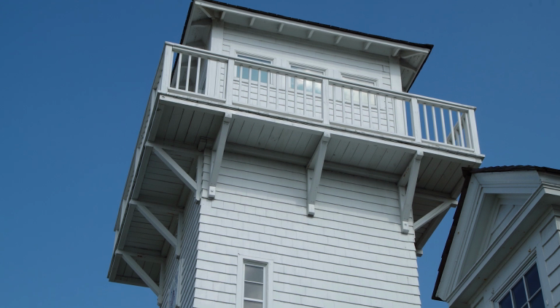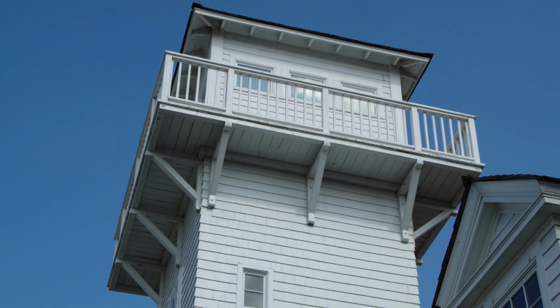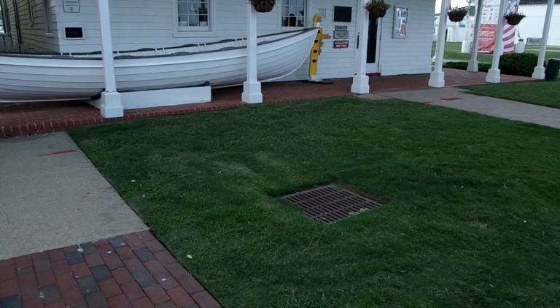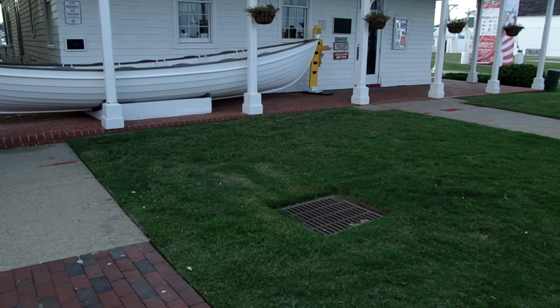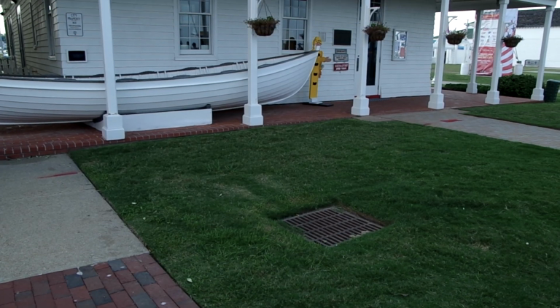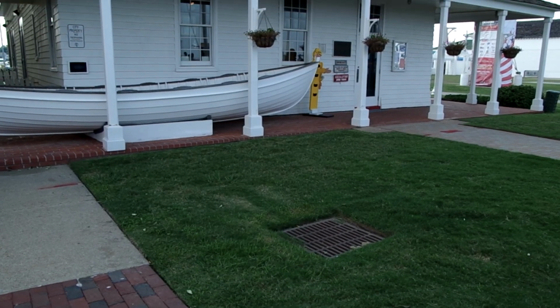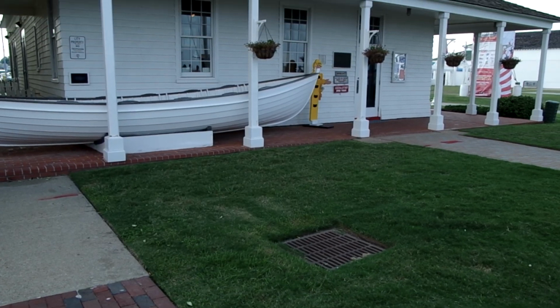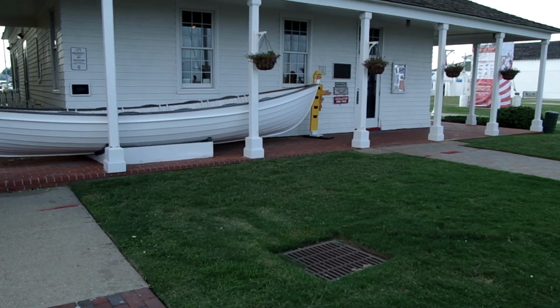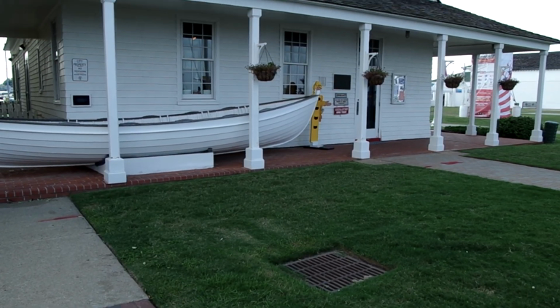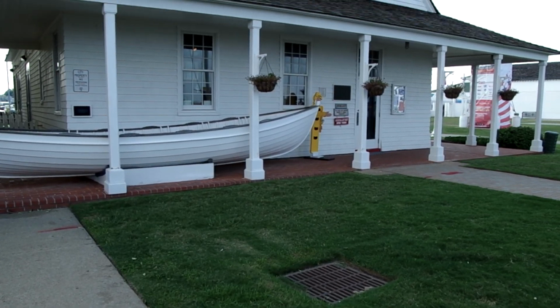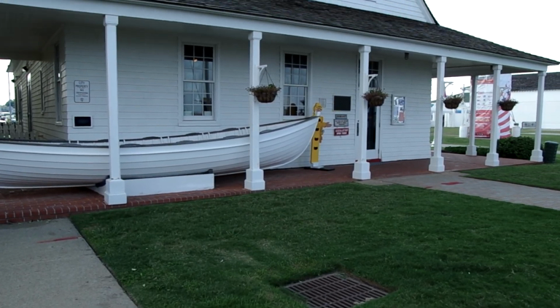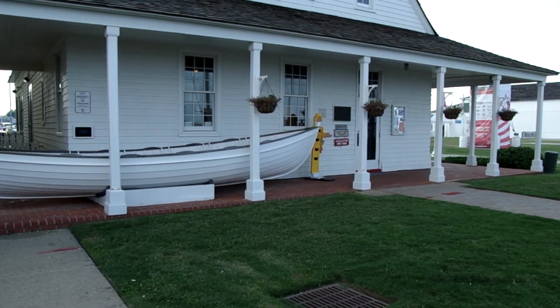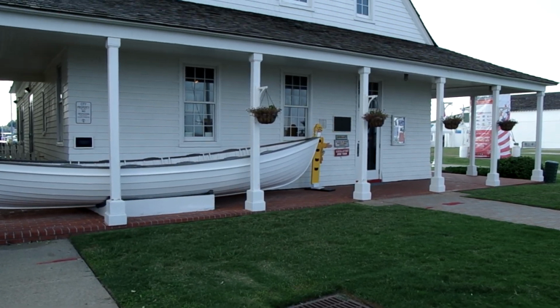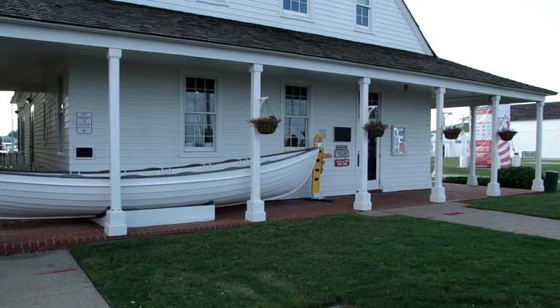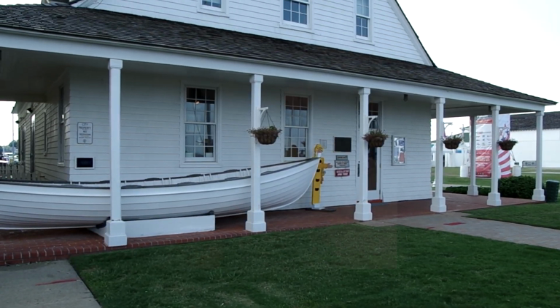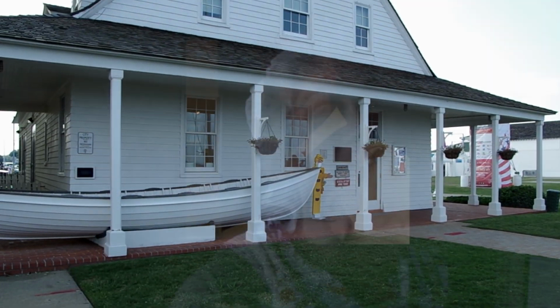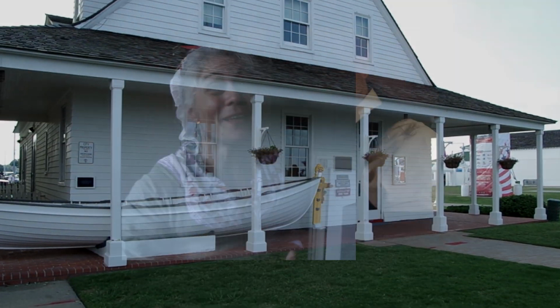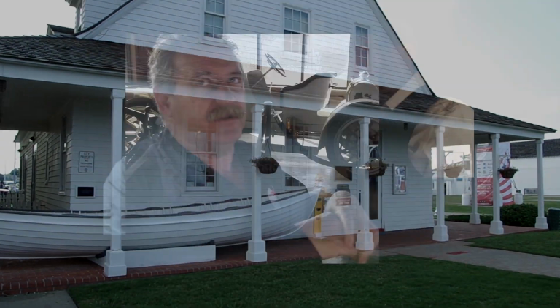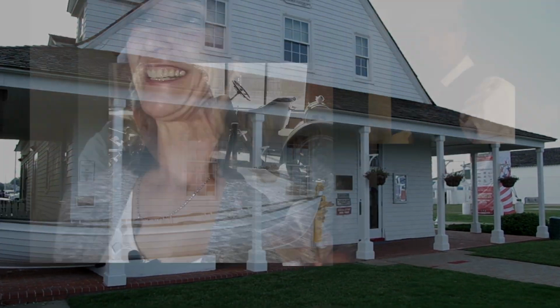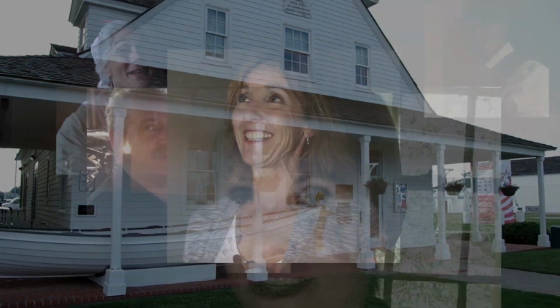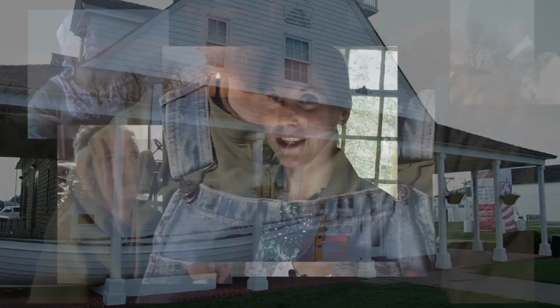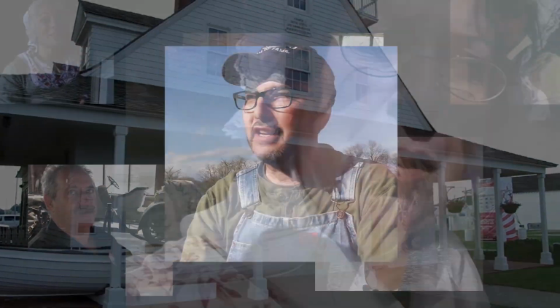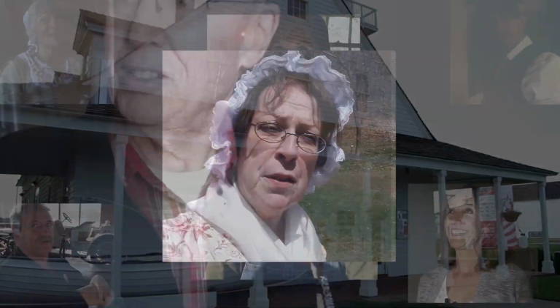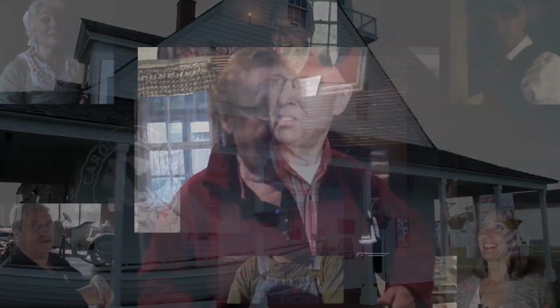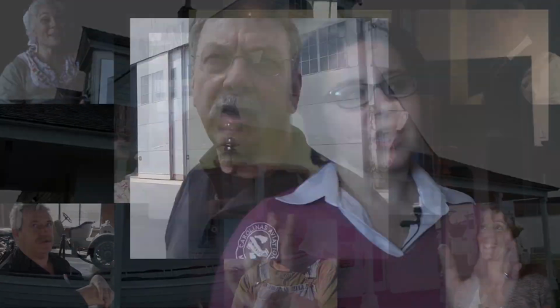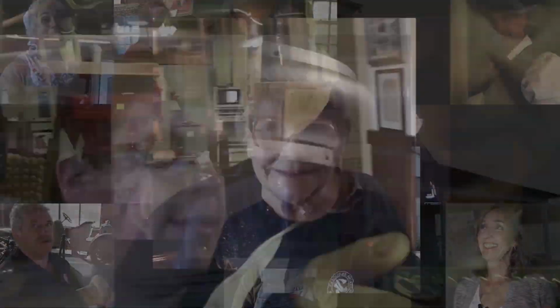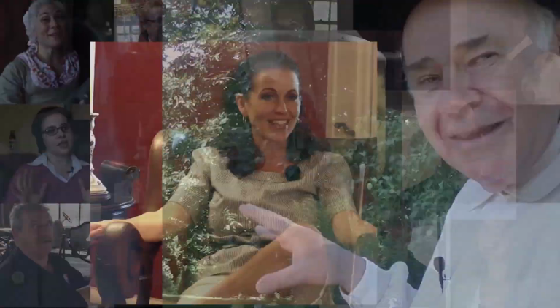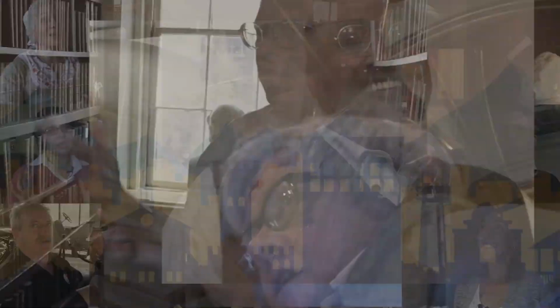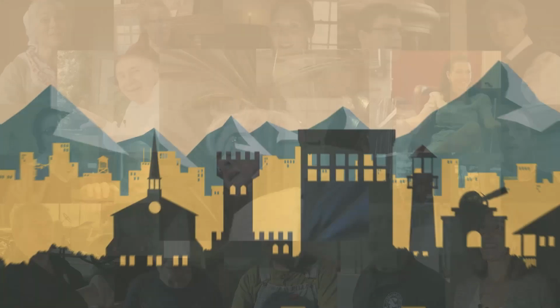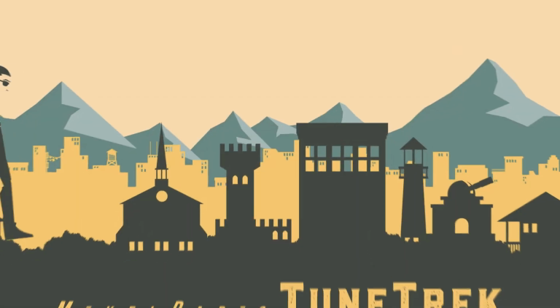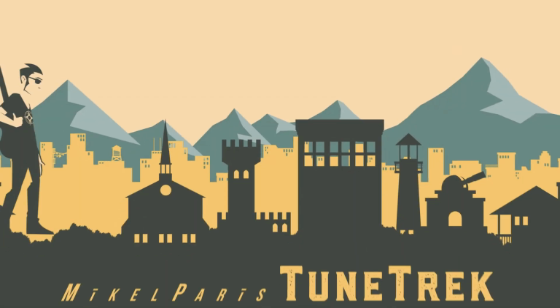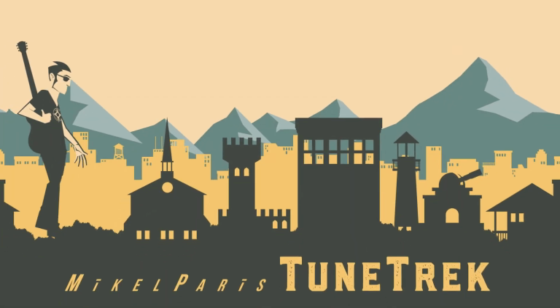But it's not just about the places. It's also about the dedicated and passionate people that I meet along the way. TuneTrek.